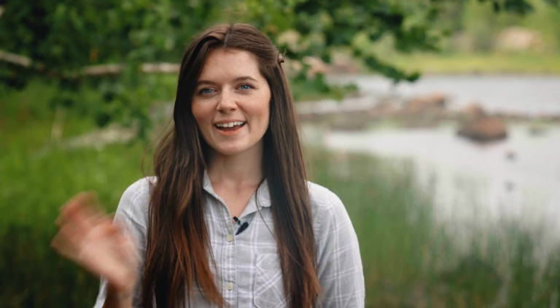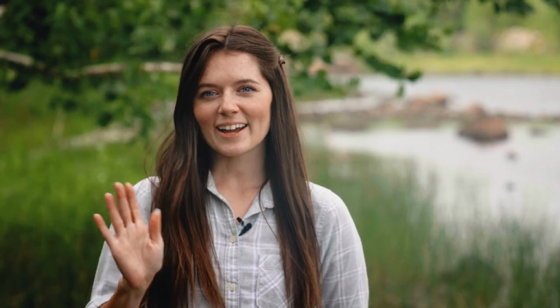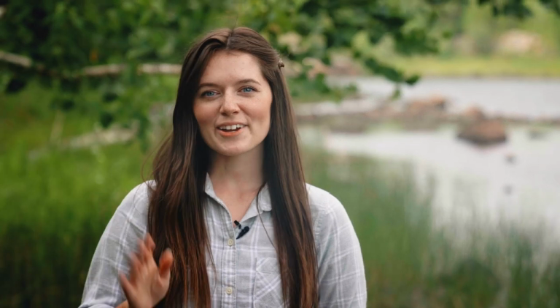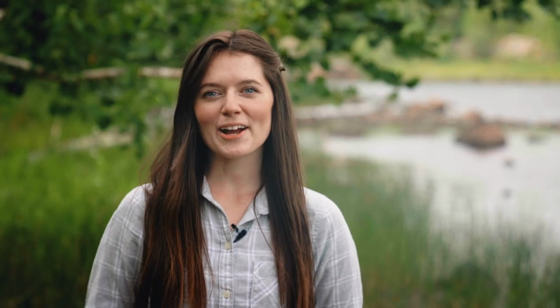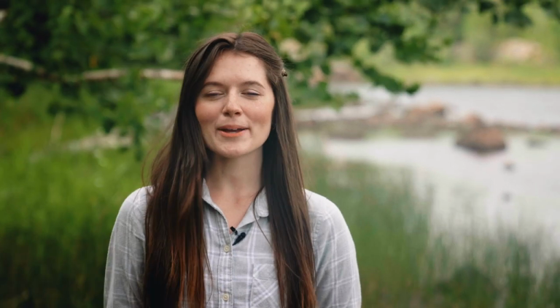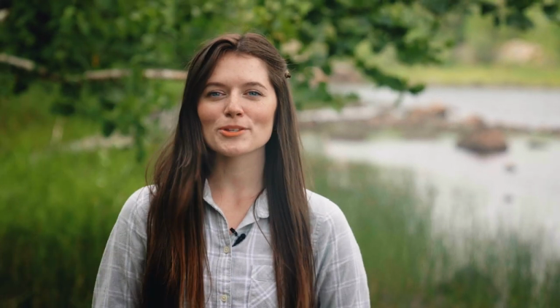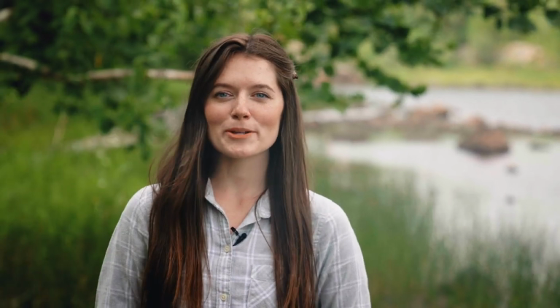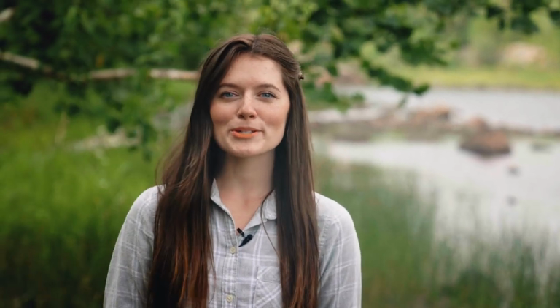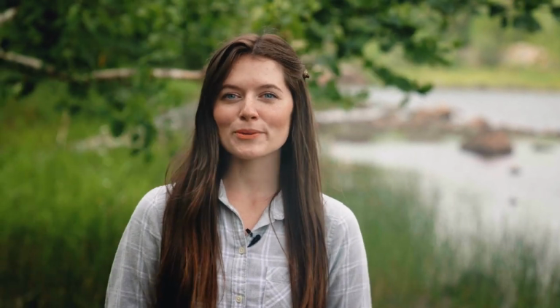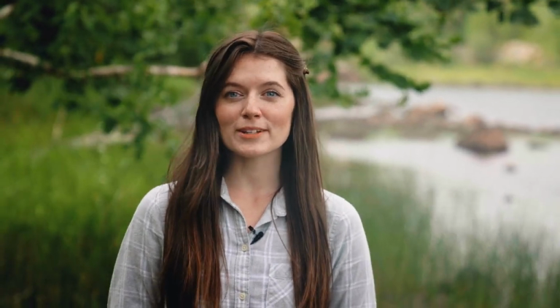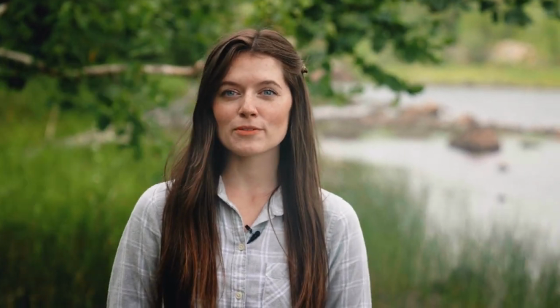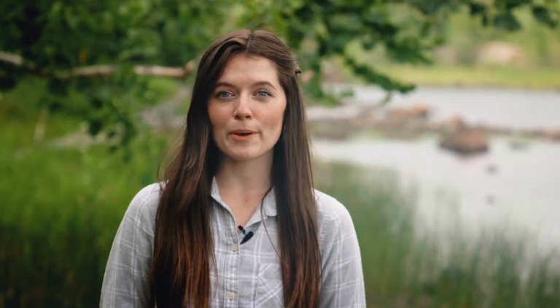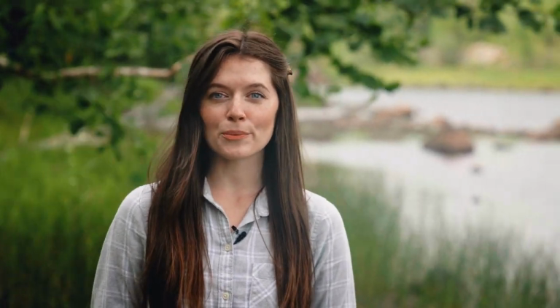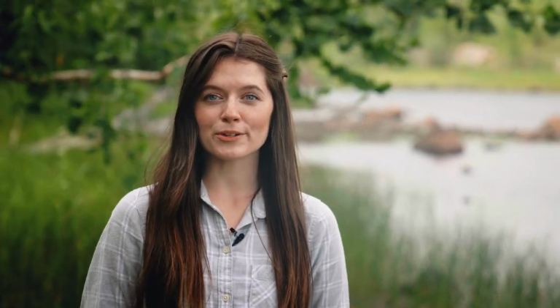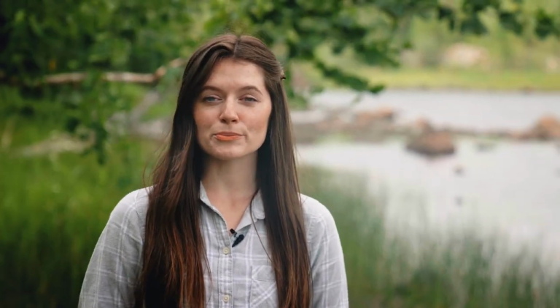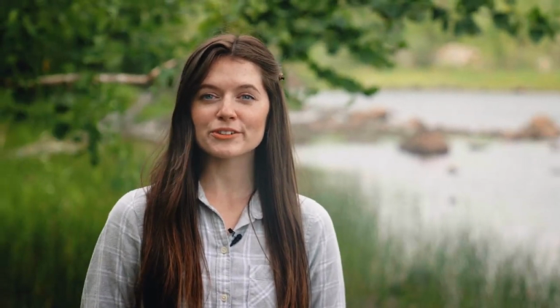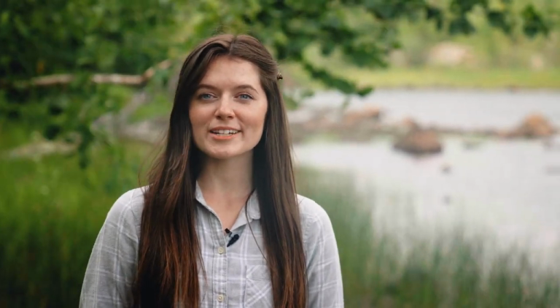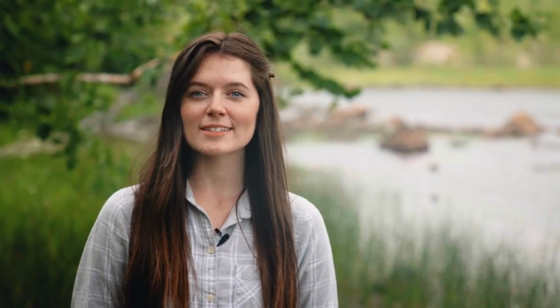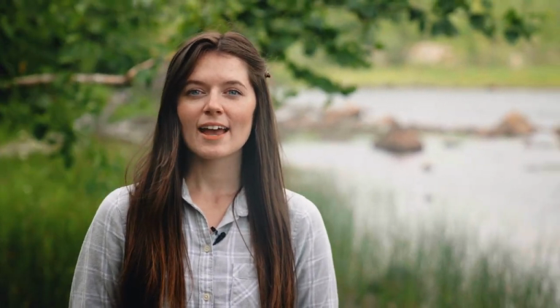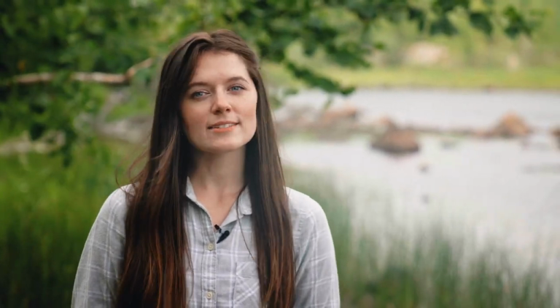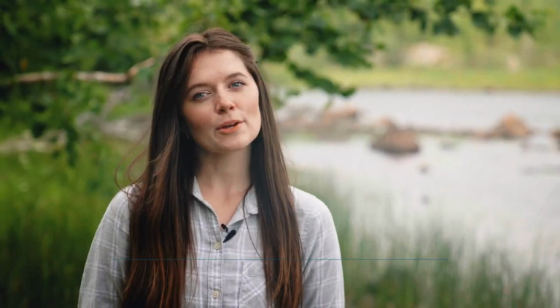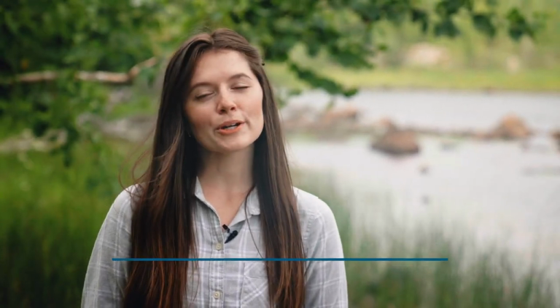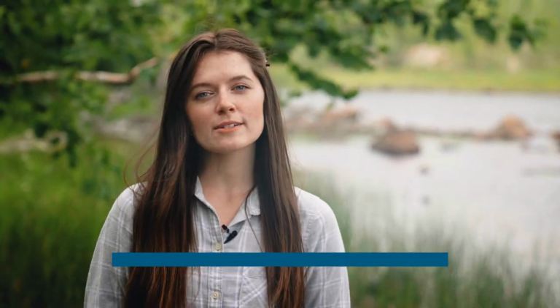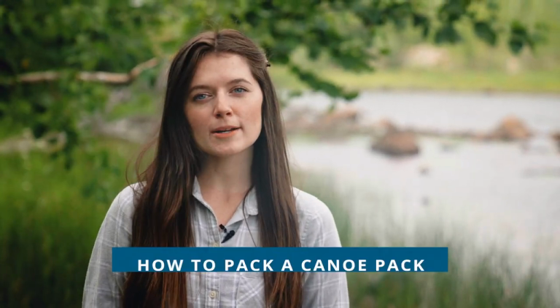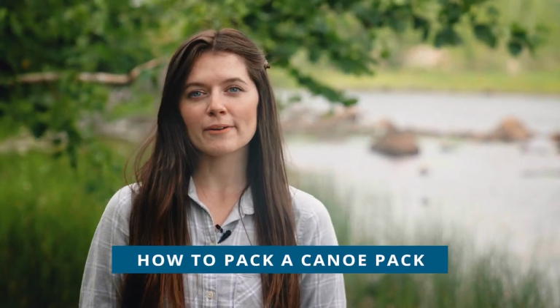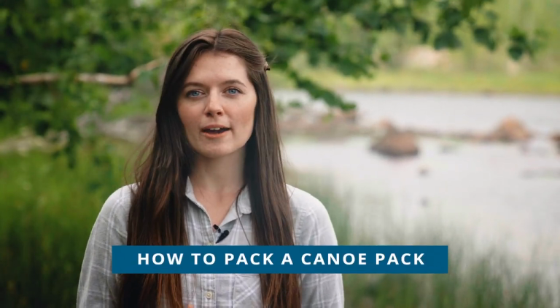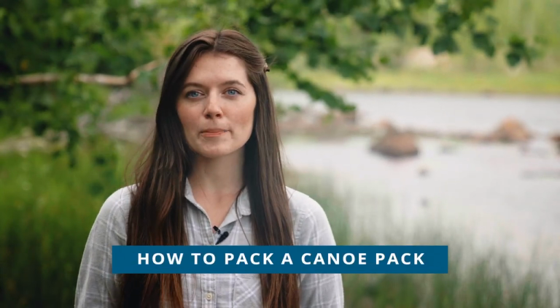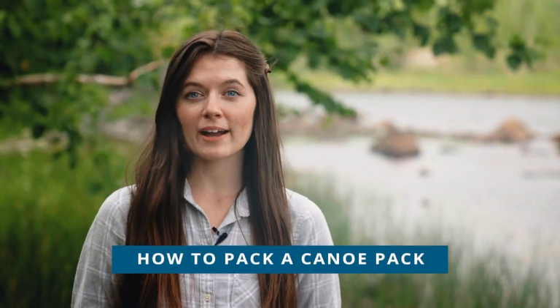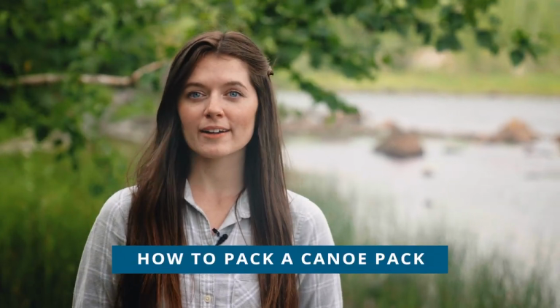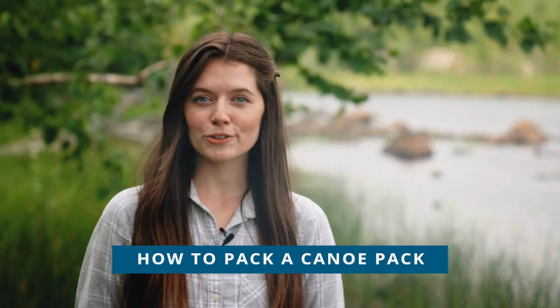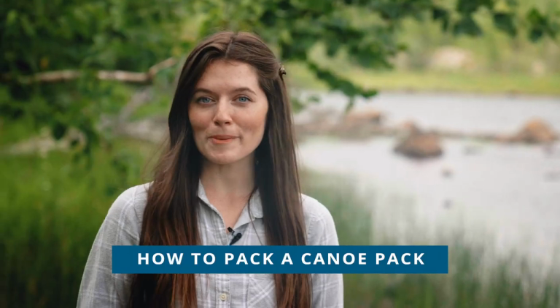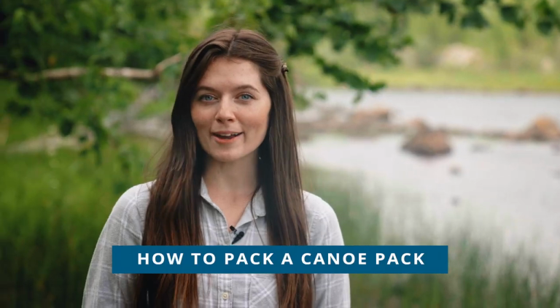Hi there, I'm Ashley Bredemus with Friends of the Boundary Waters Wilderness, and today we're going to talk about how to pack a canoe pack.